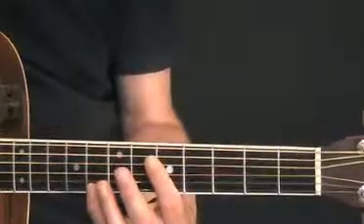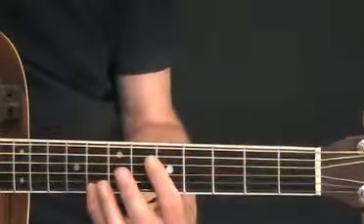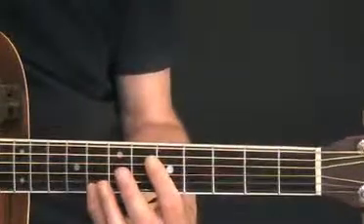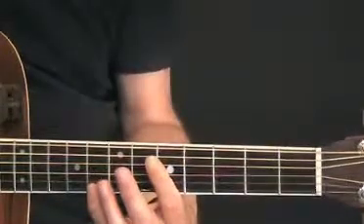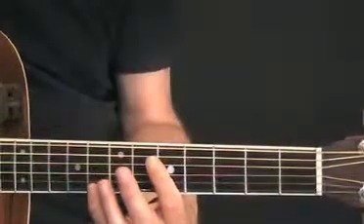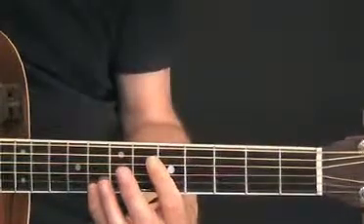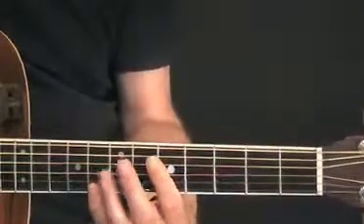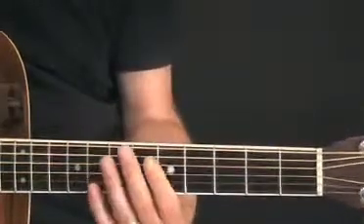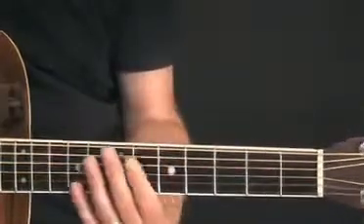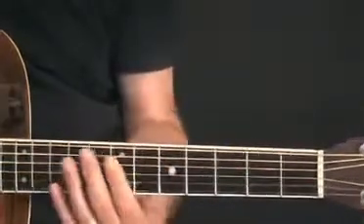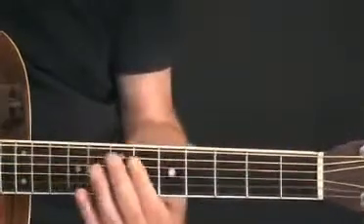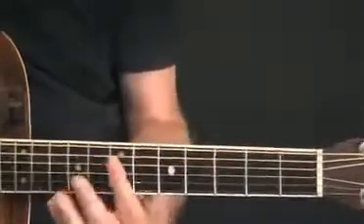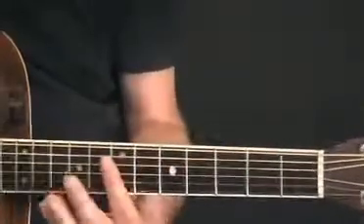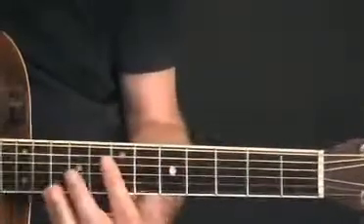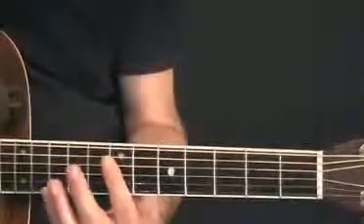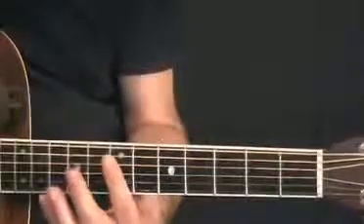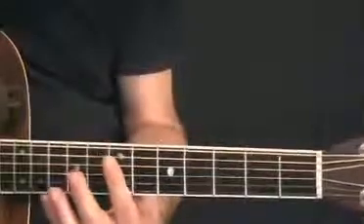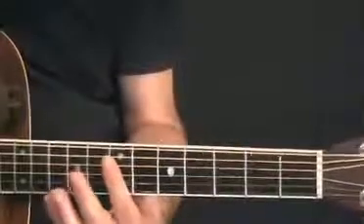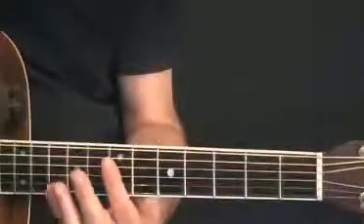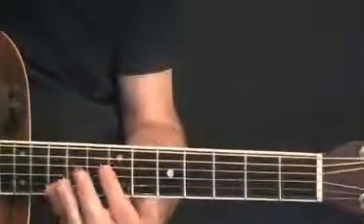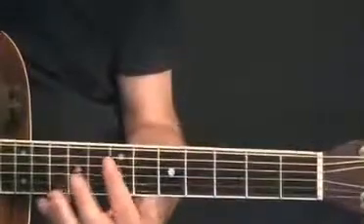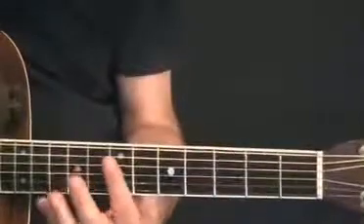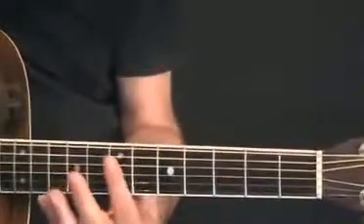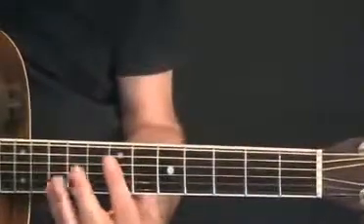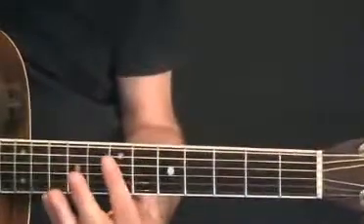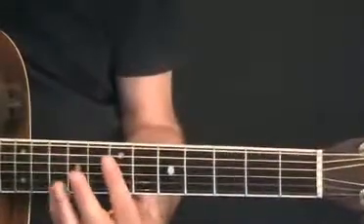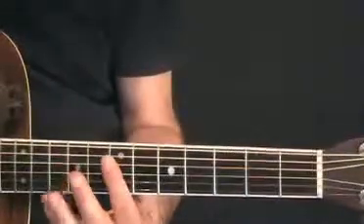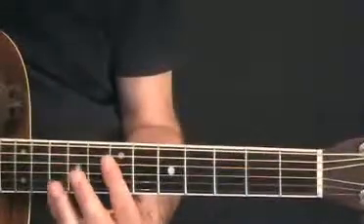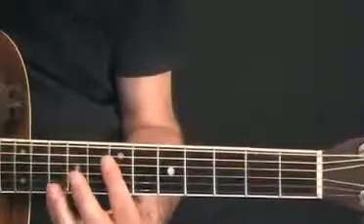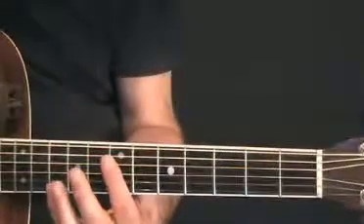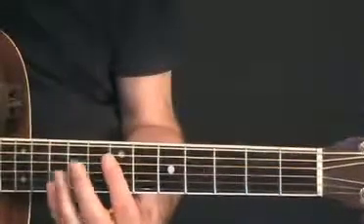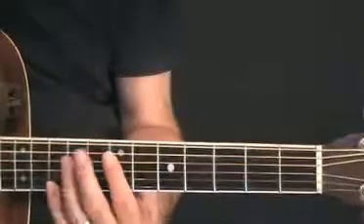And if you want to go to the D sequence, just move up to the D position, which is in the 7th box, and do the same movement.